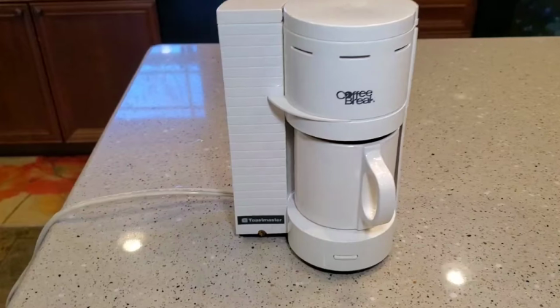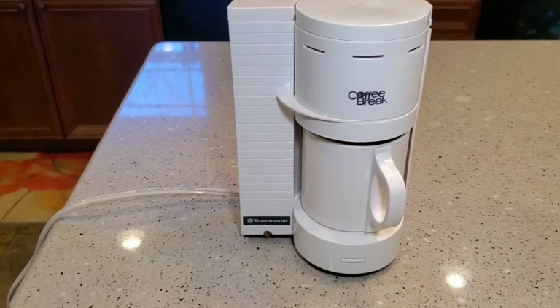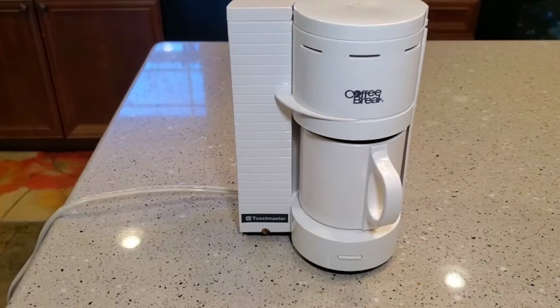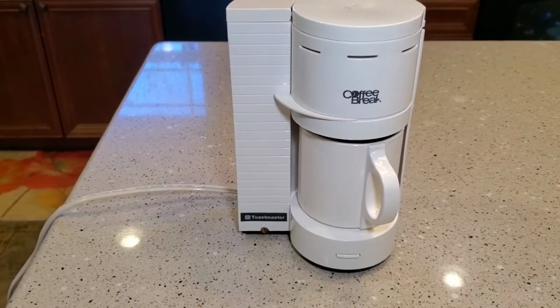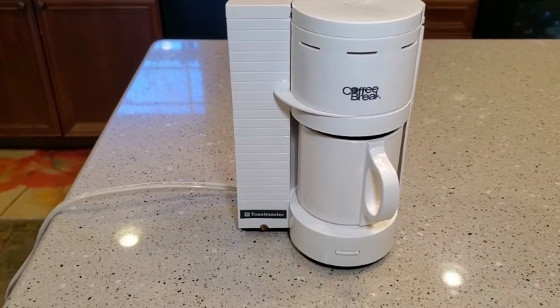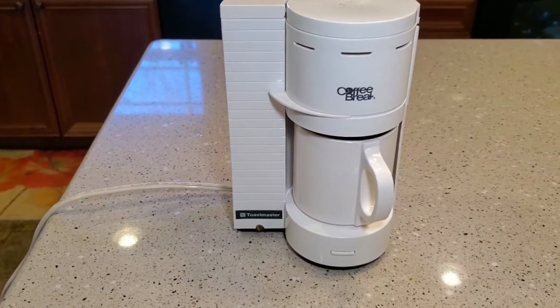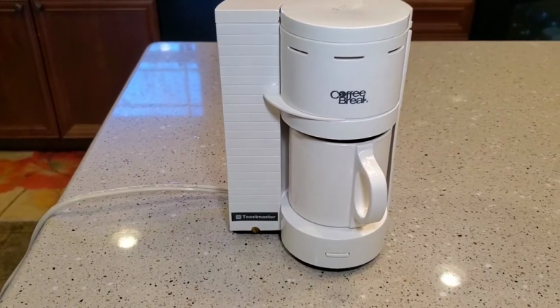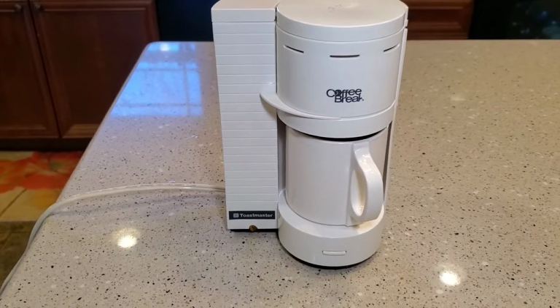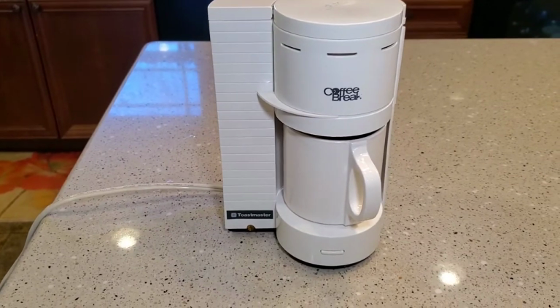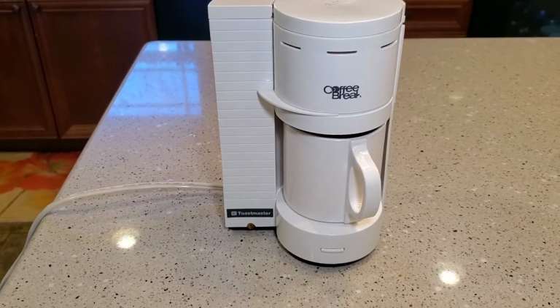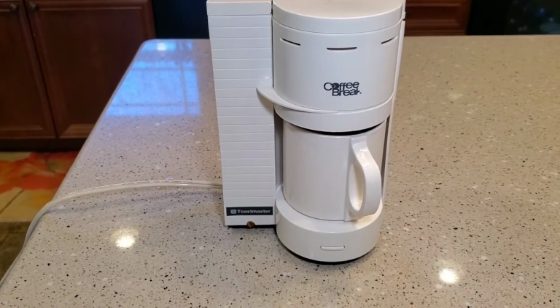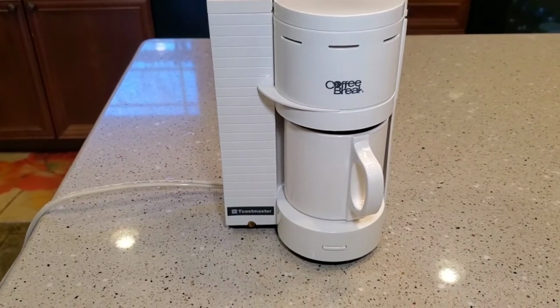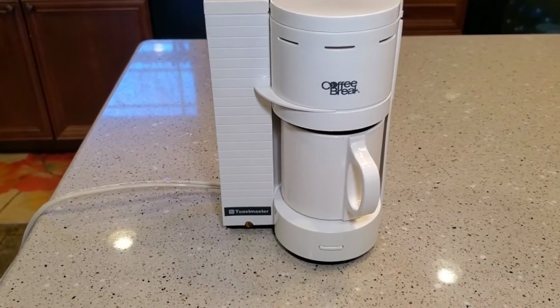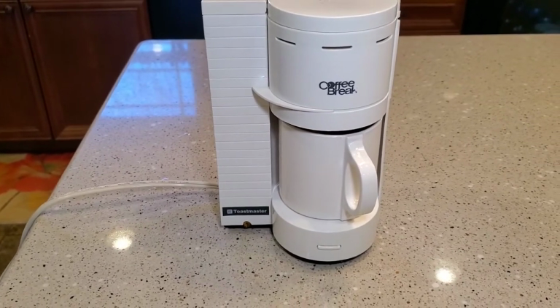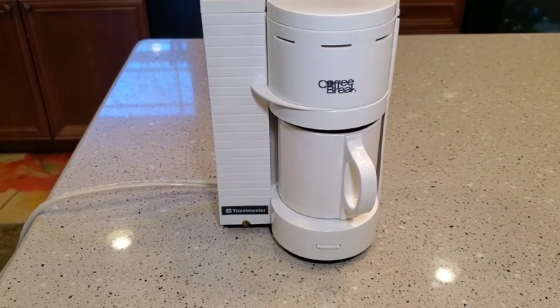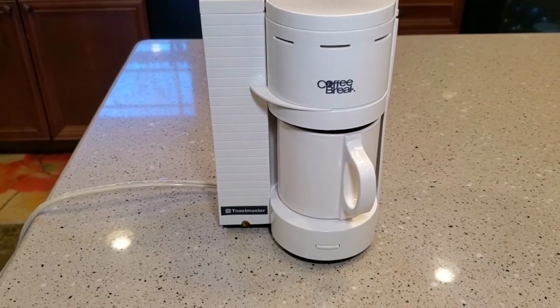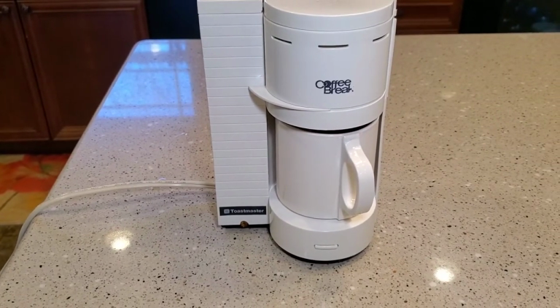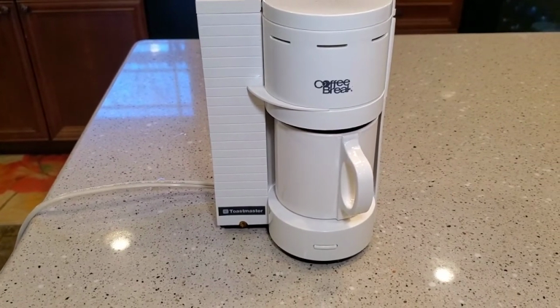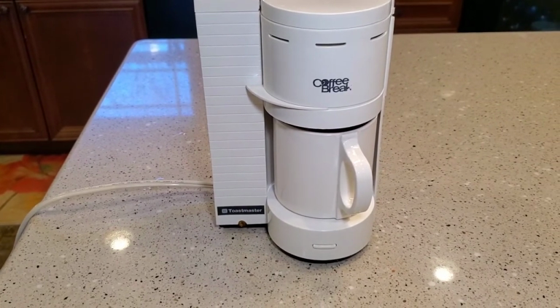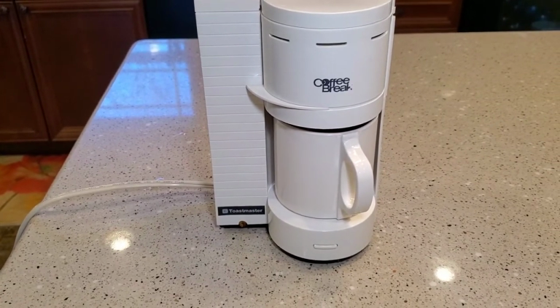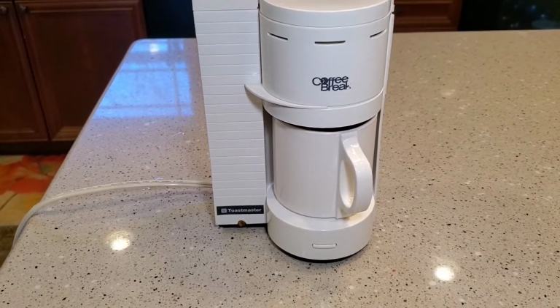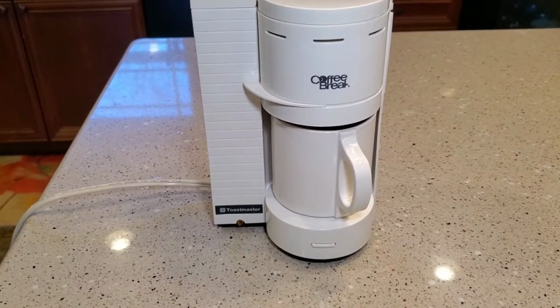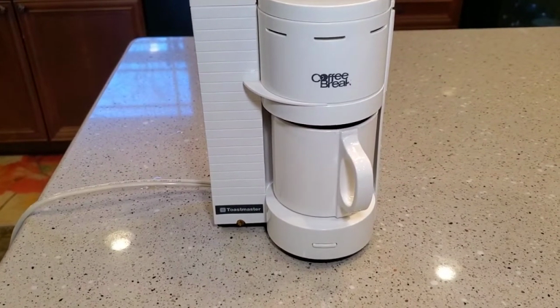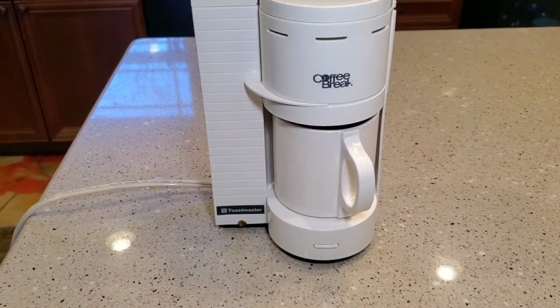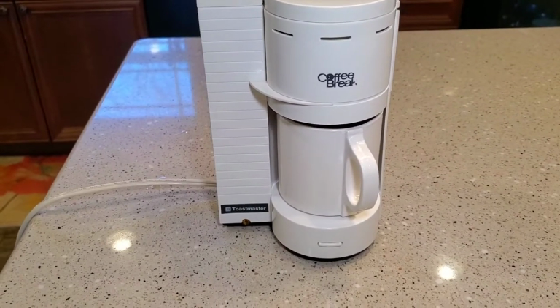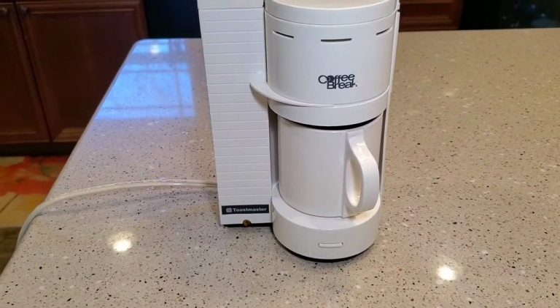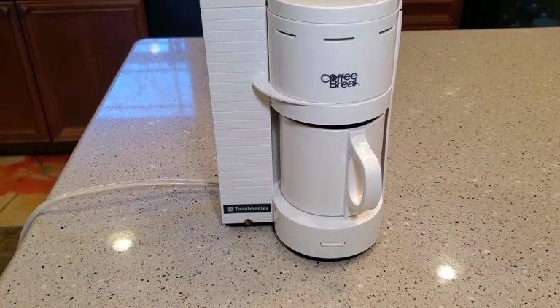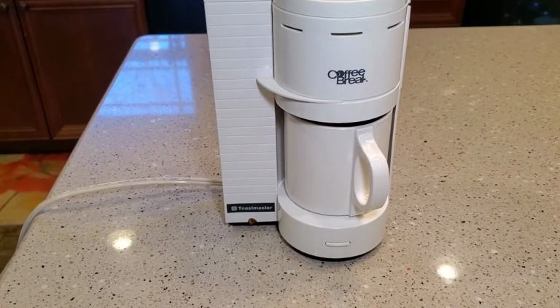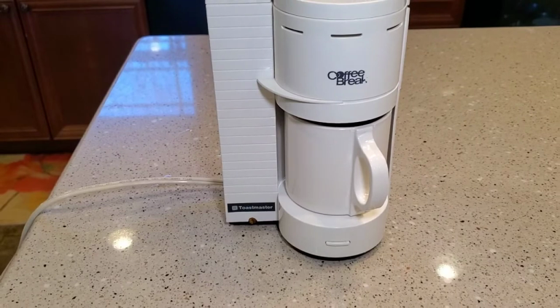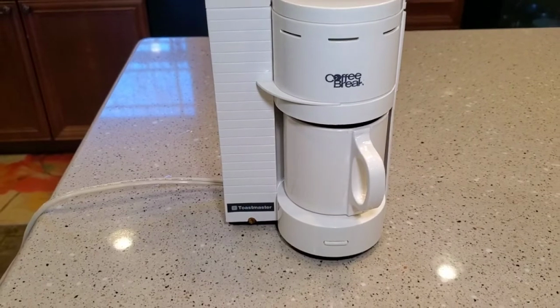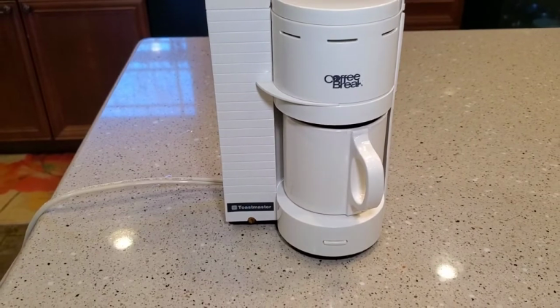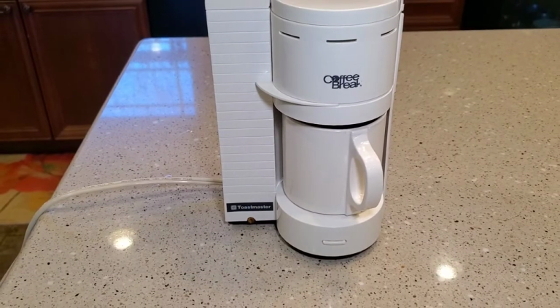Hello everyone, this is Just a Dad. I'm going to do a quick review on this Coffee Break Toastmaster Model 510.